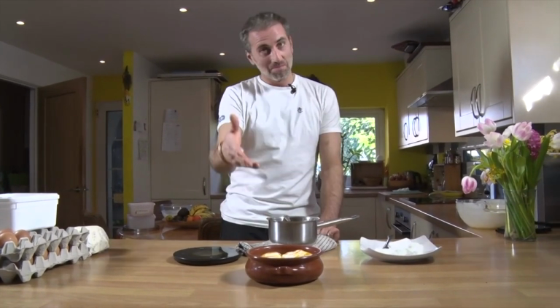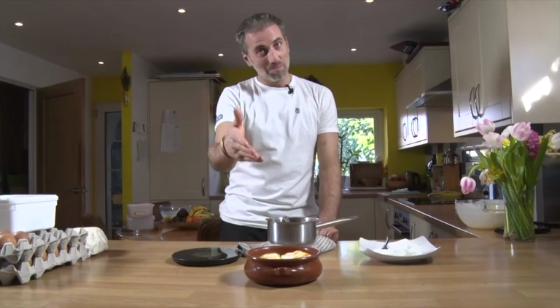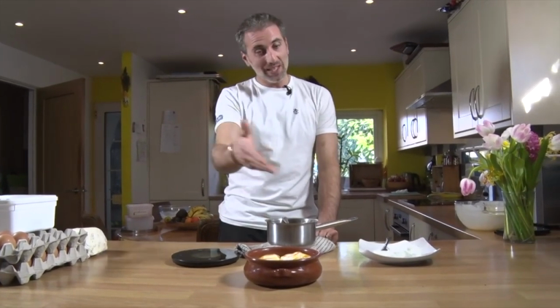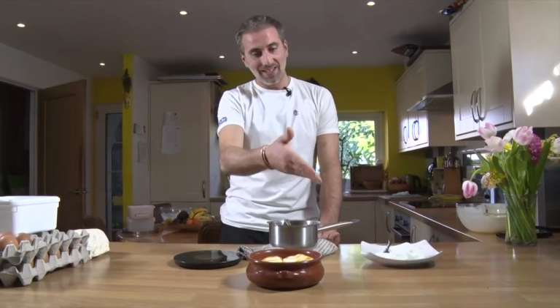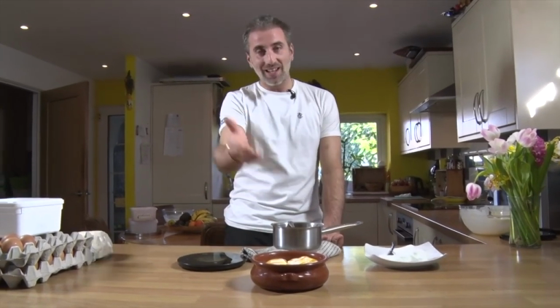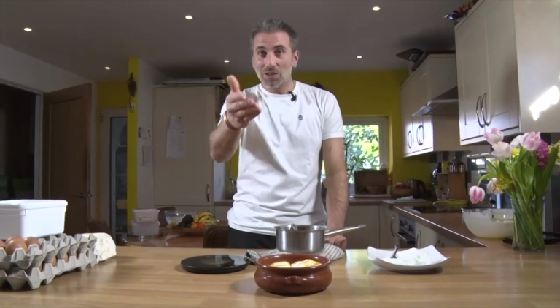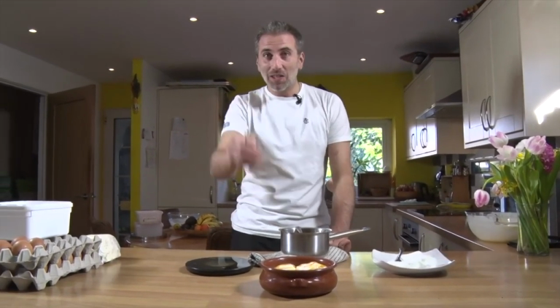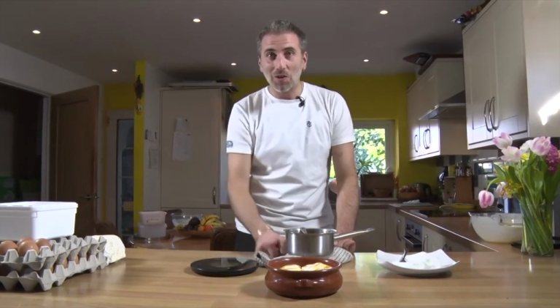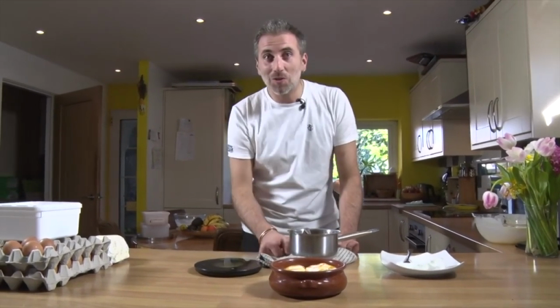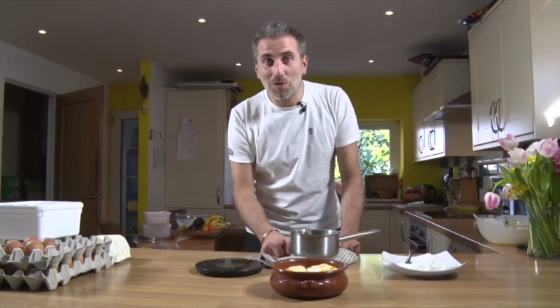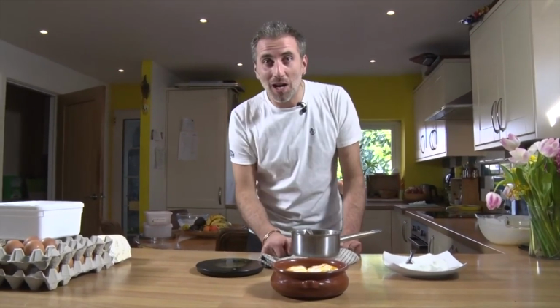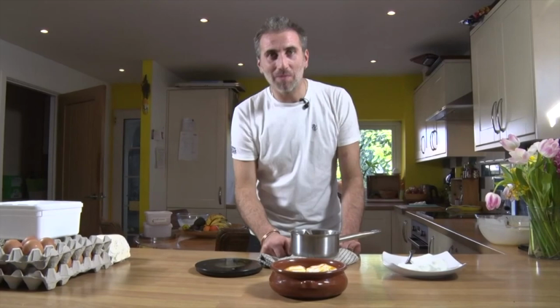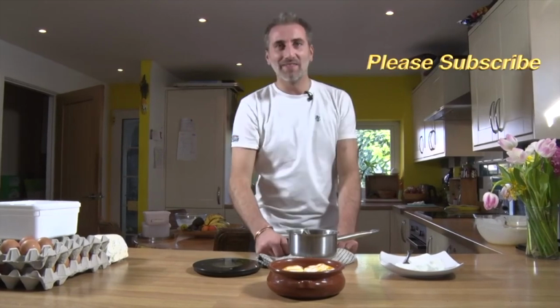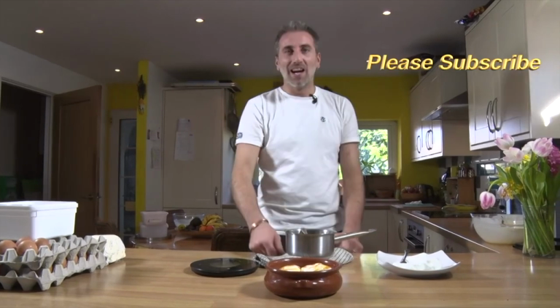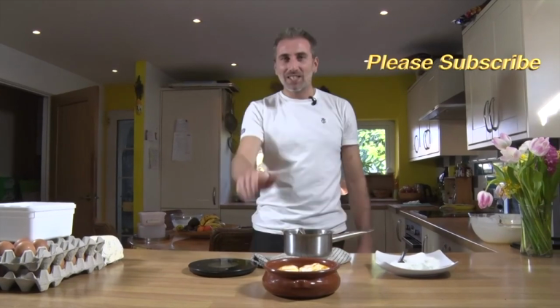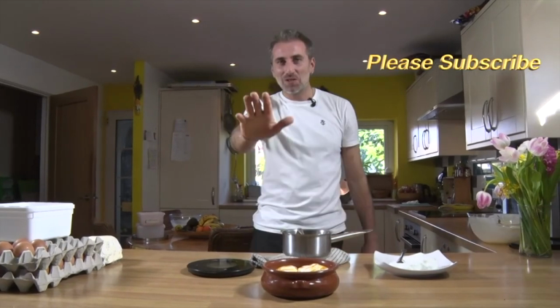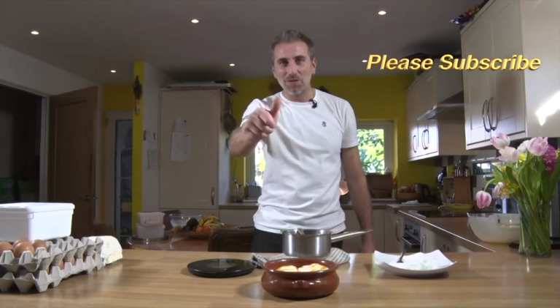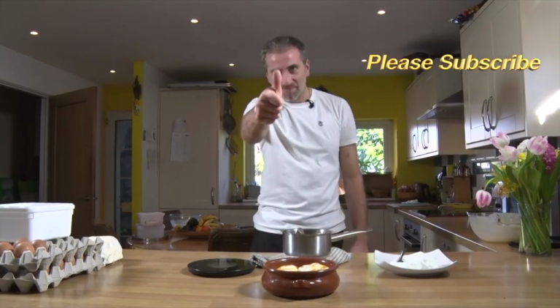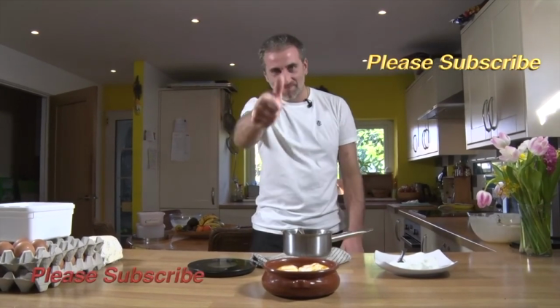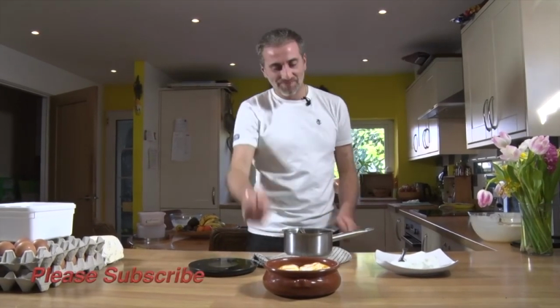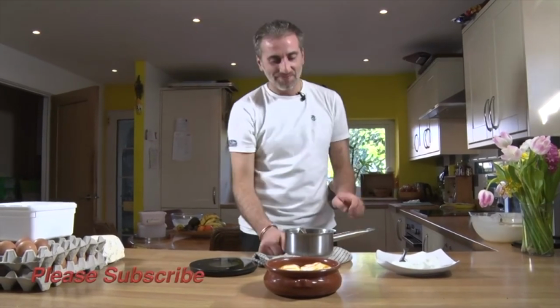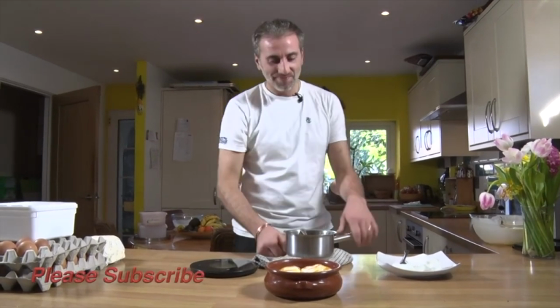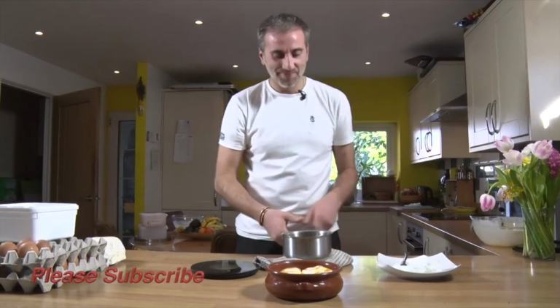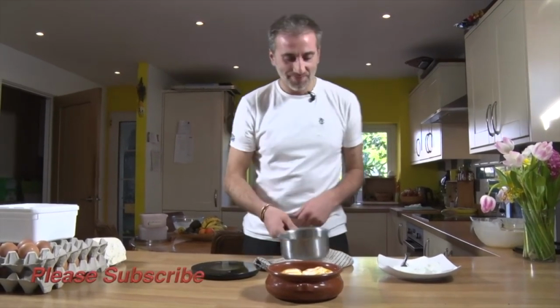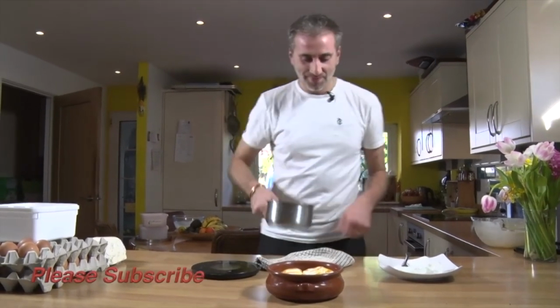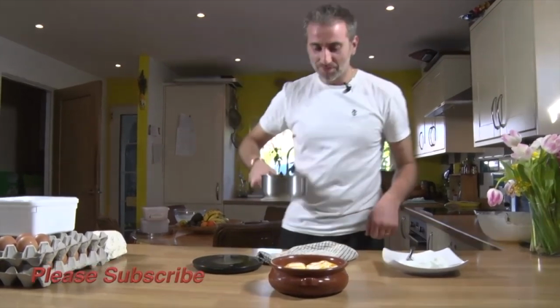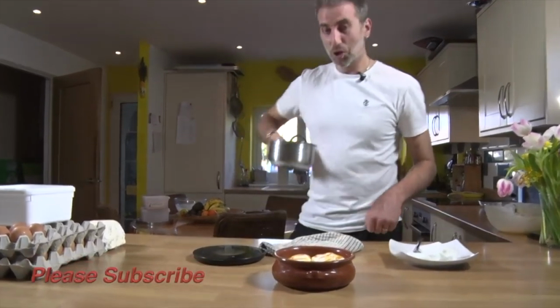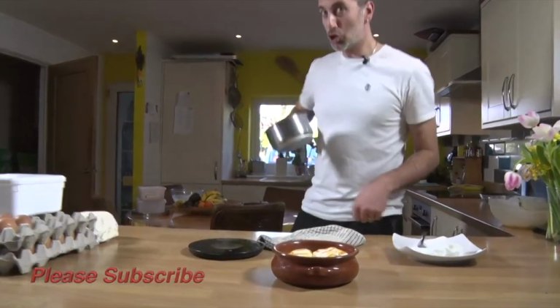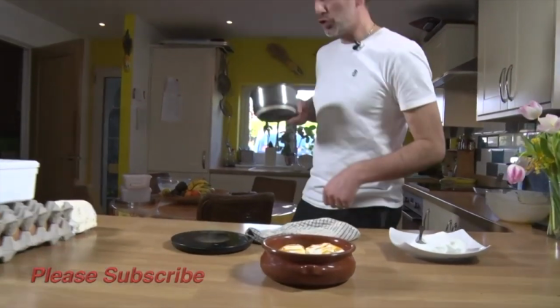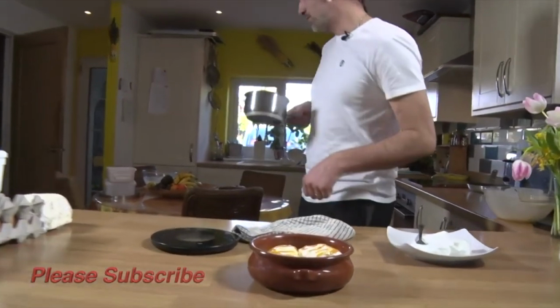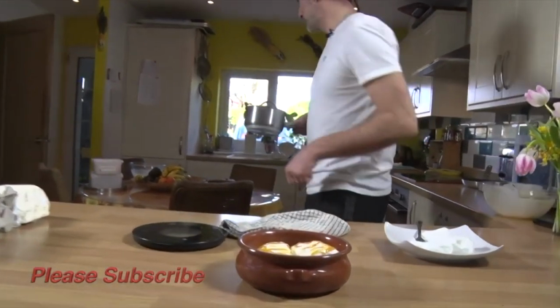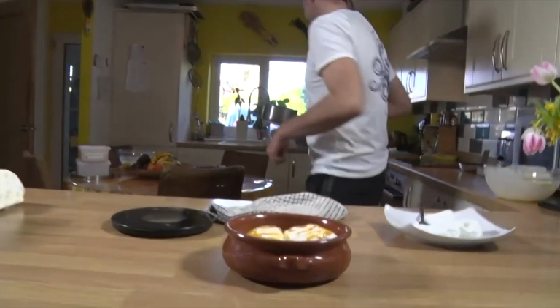Please like the video, subscribe and we'll see you soon. Bye!